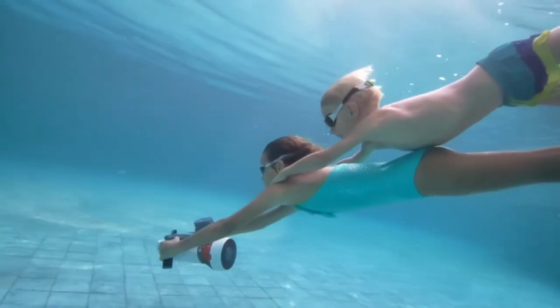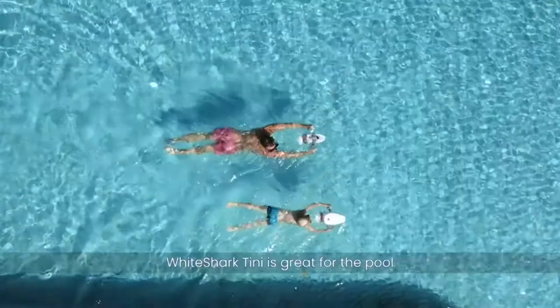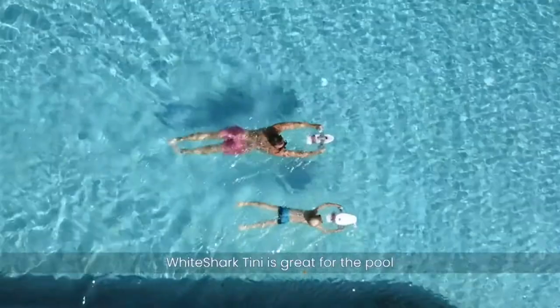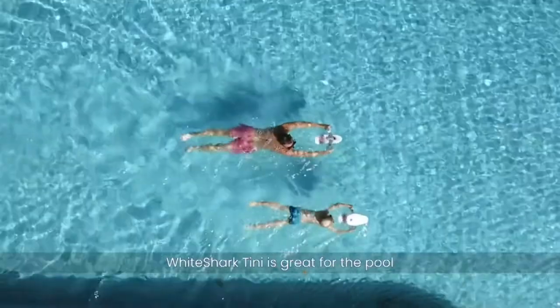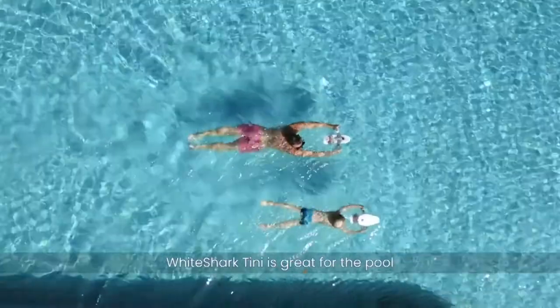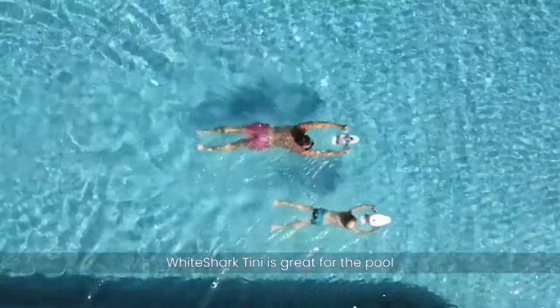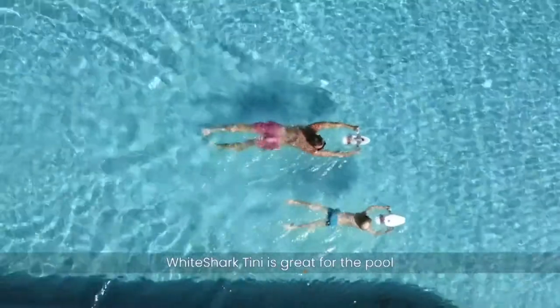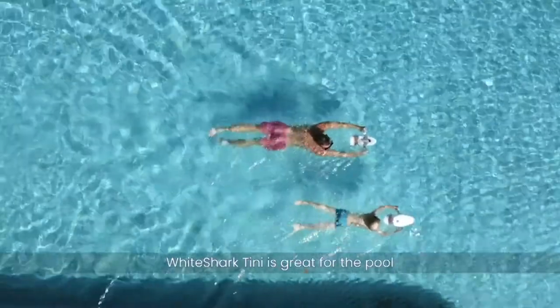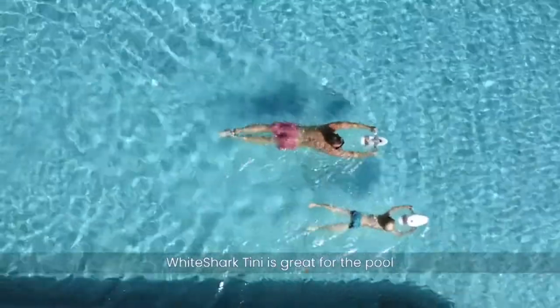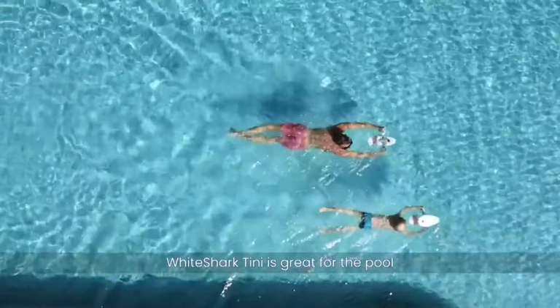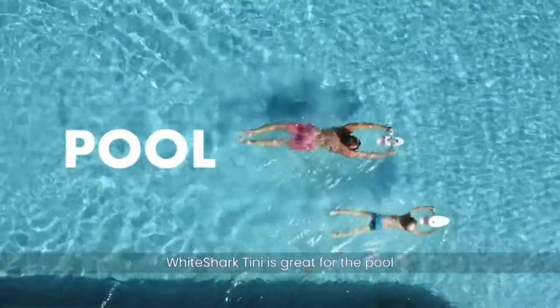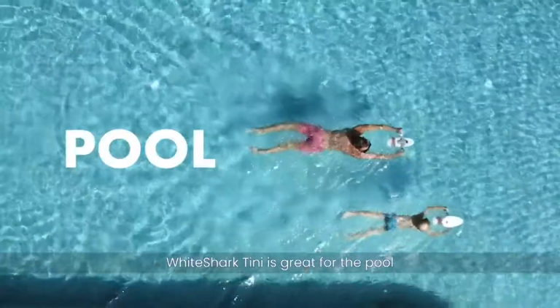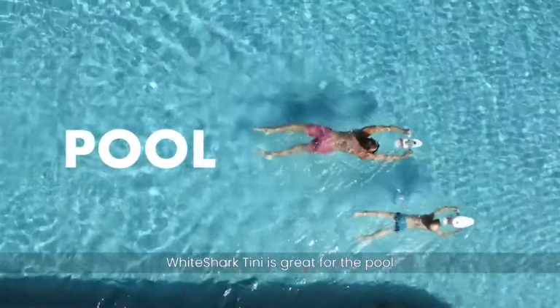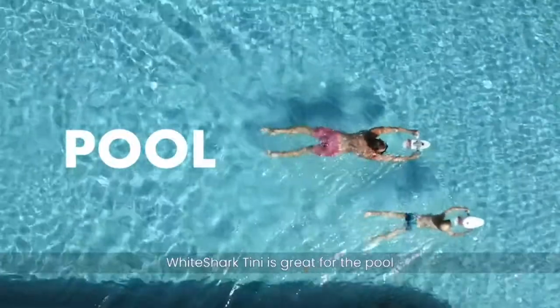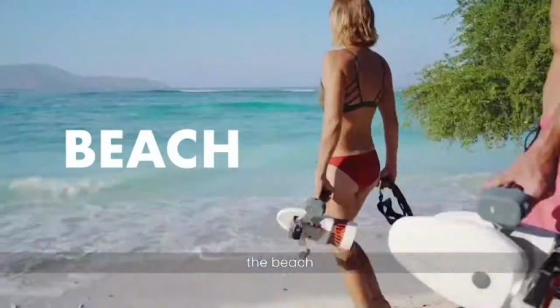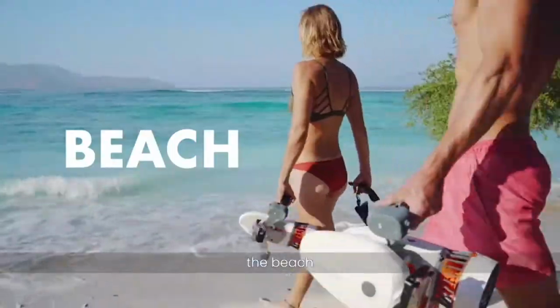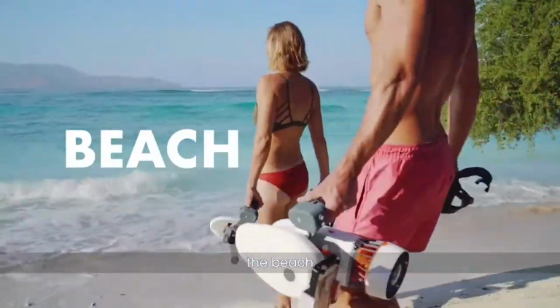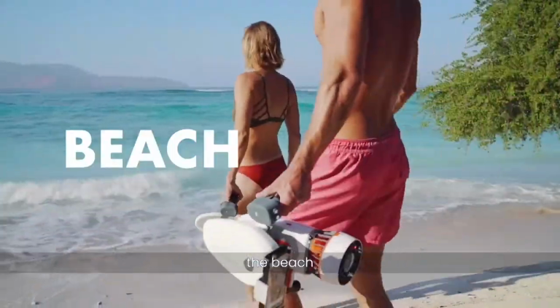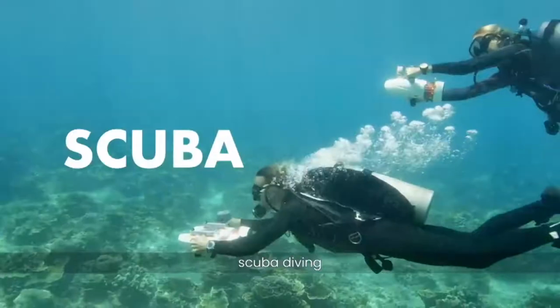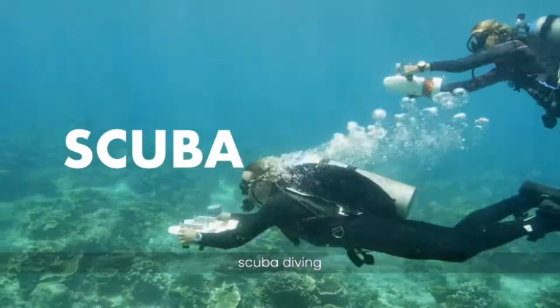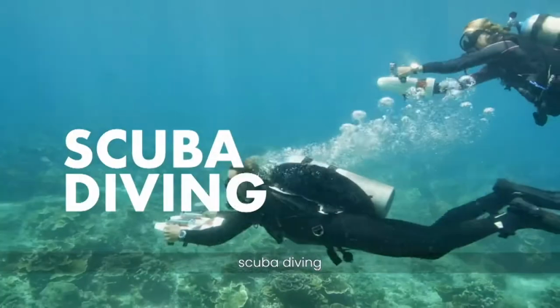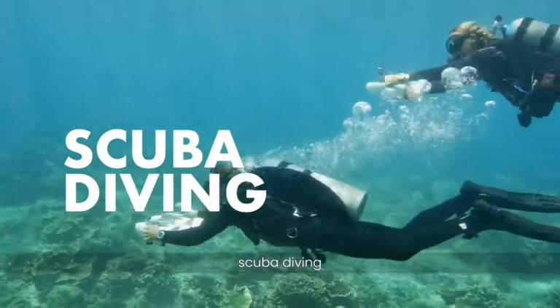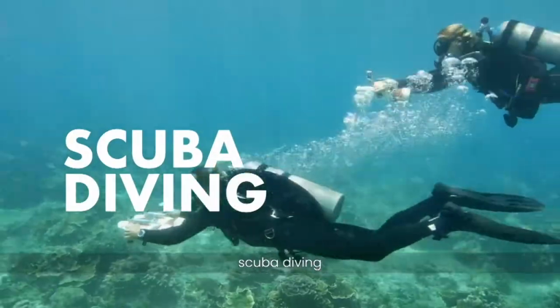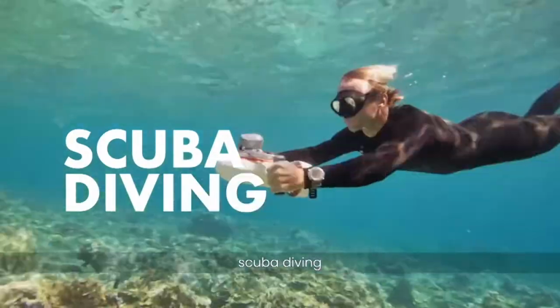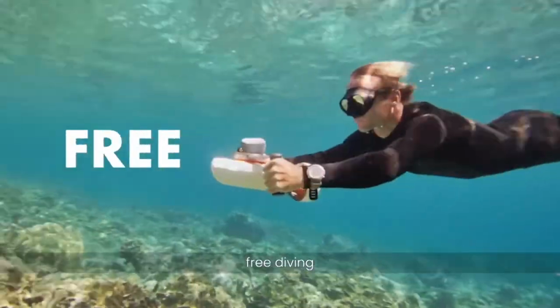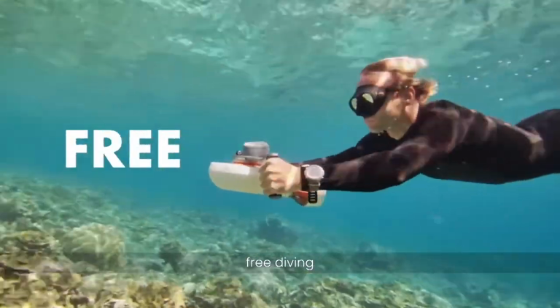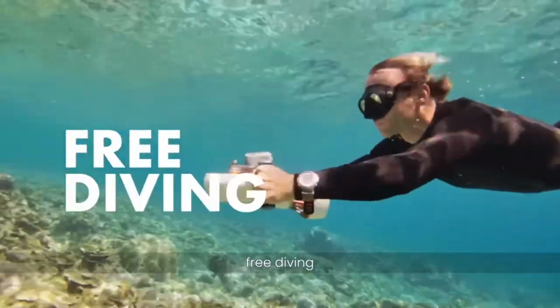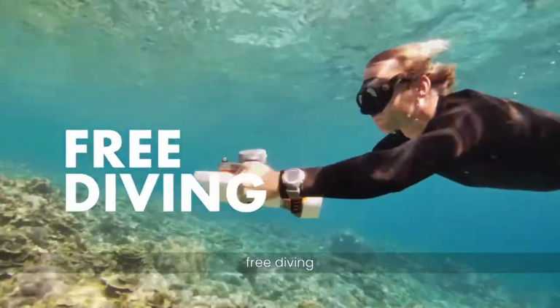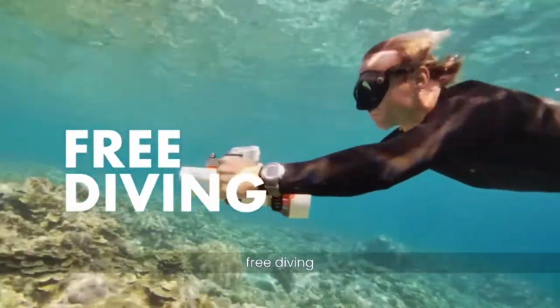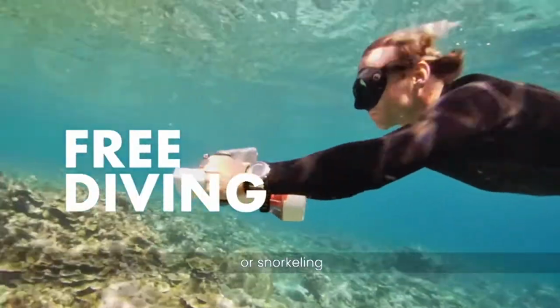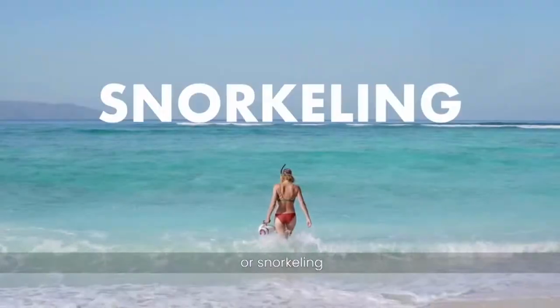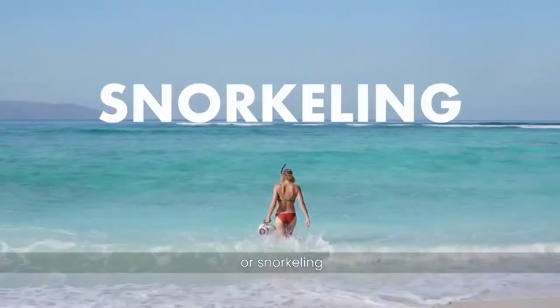White Shark Tiny is great for the pool, the beach, scuba diving, free diving or snorkeling.